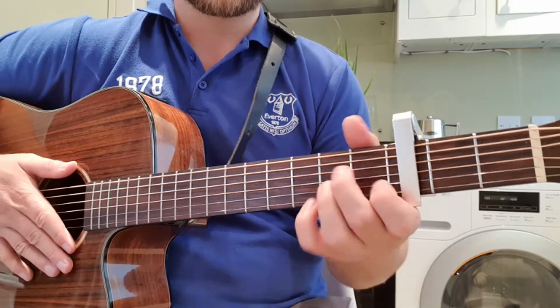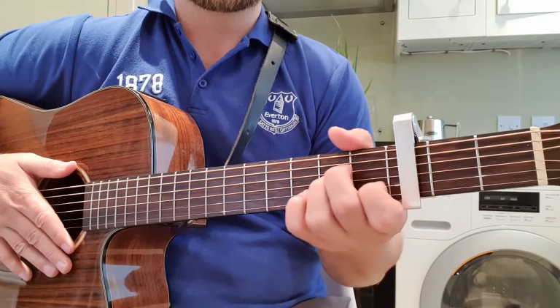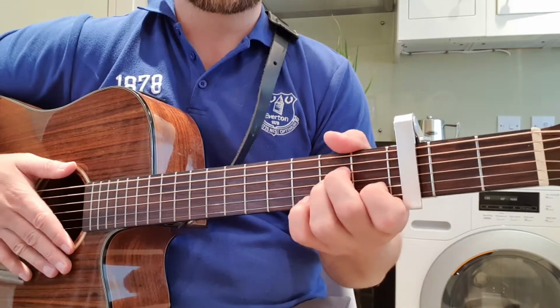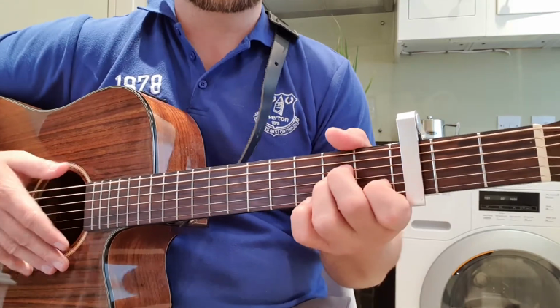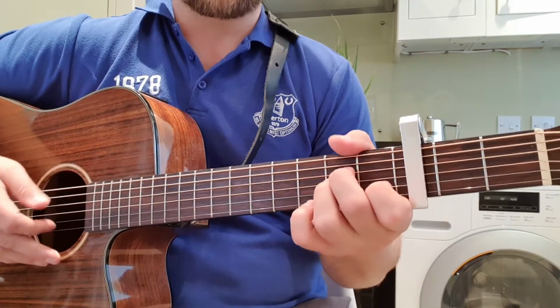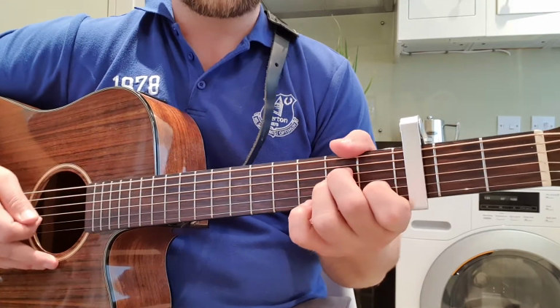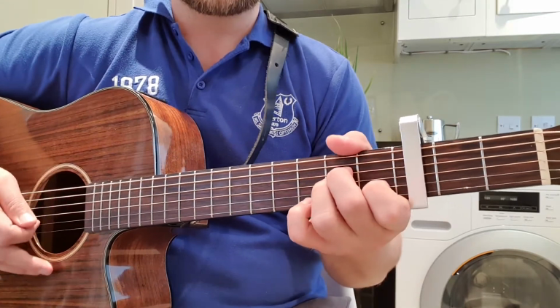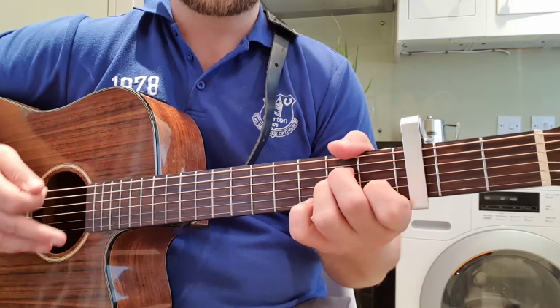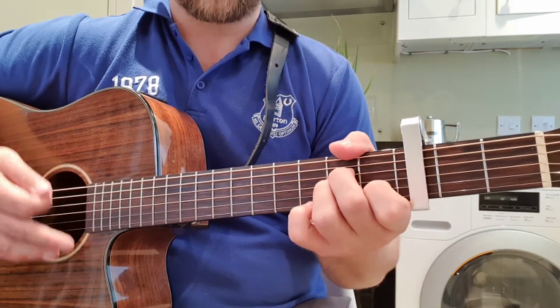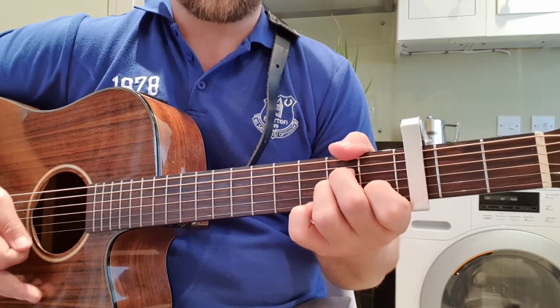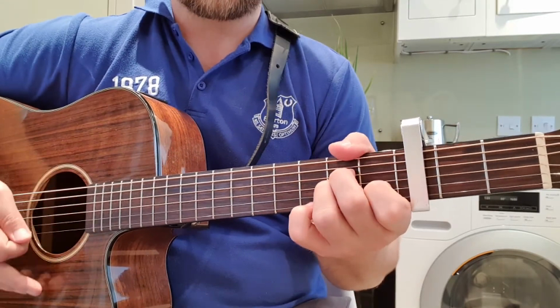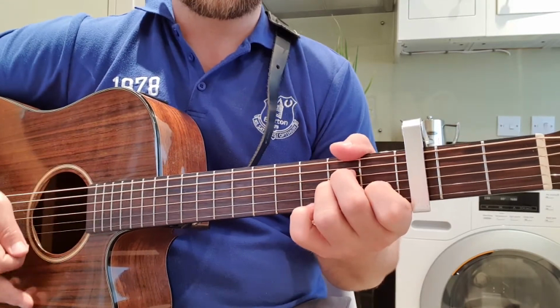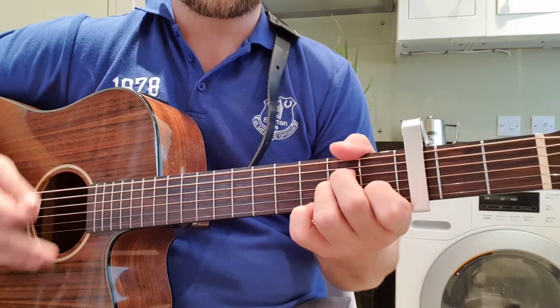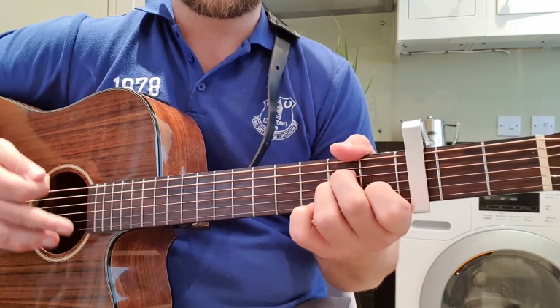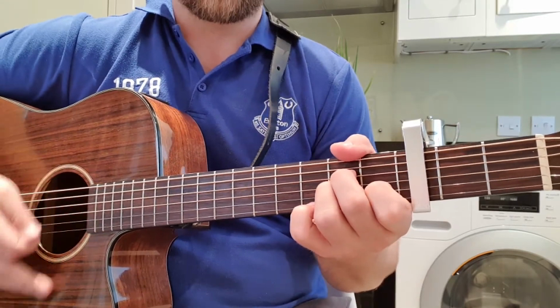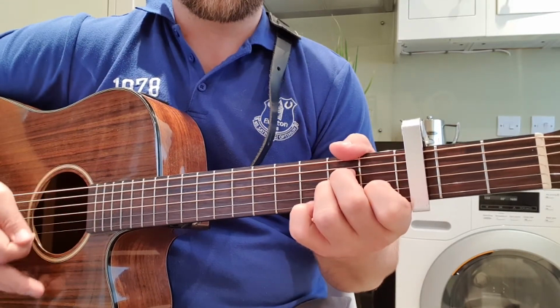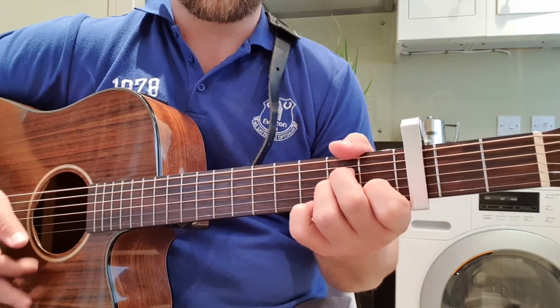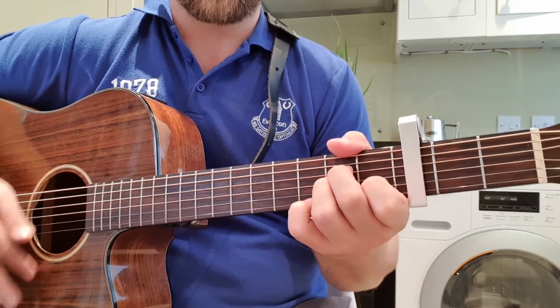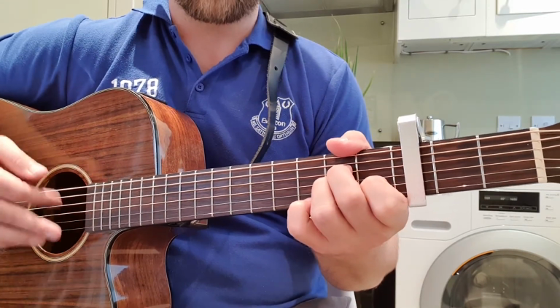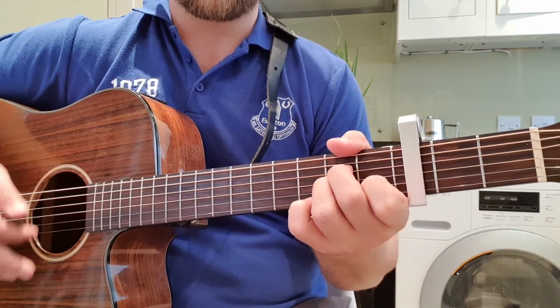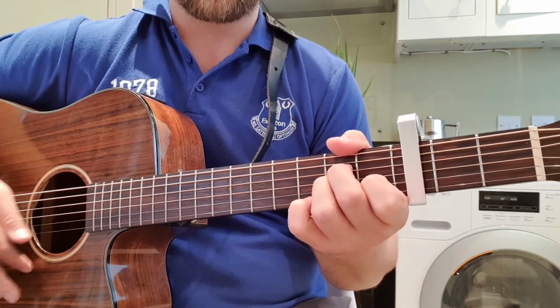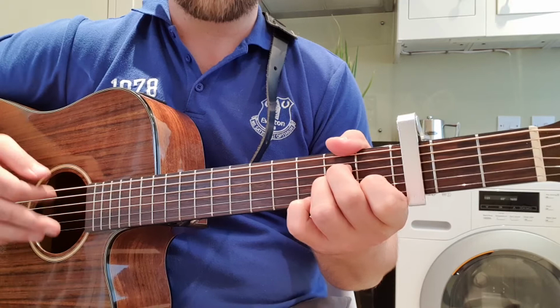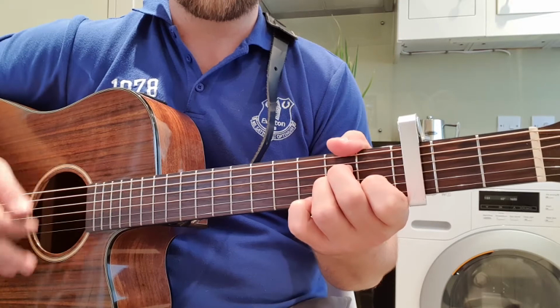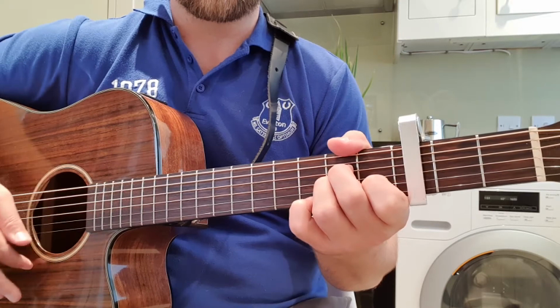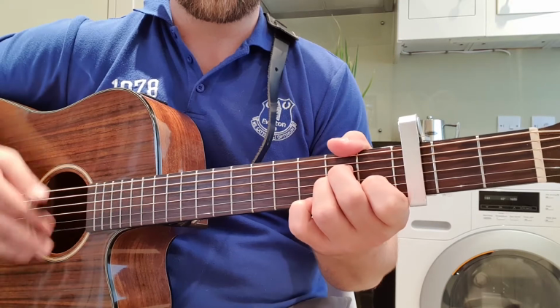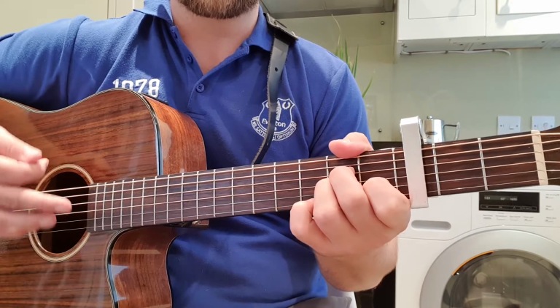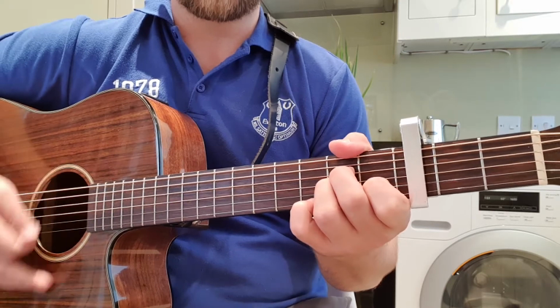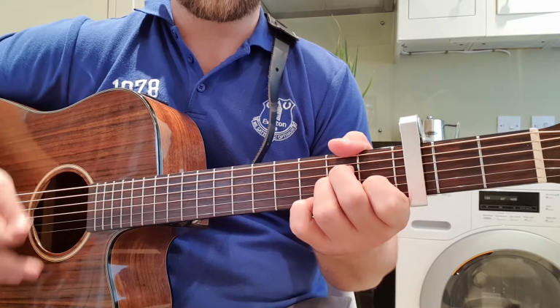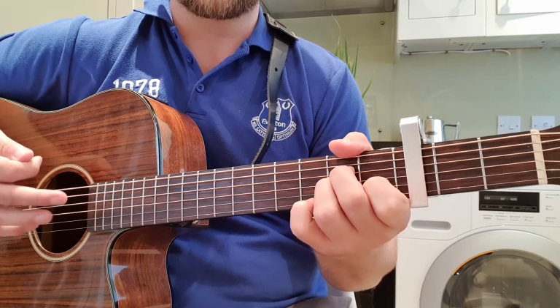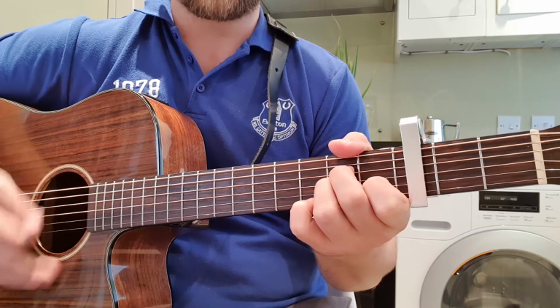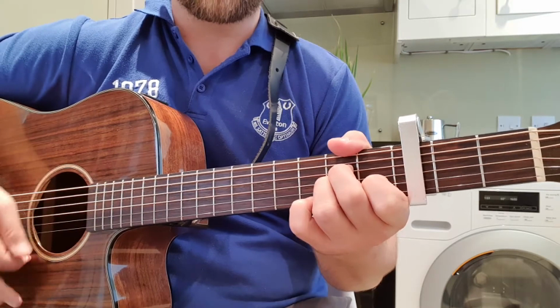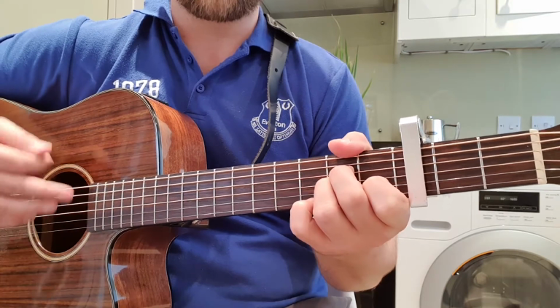The strum pattern I use is: down, down, up, up, up, down, down, up.